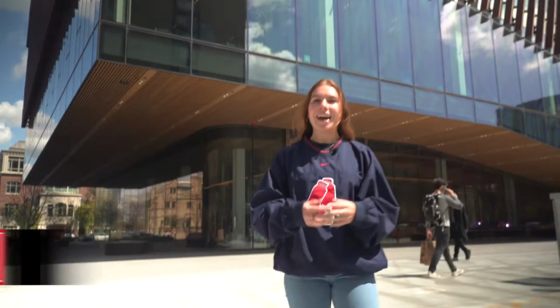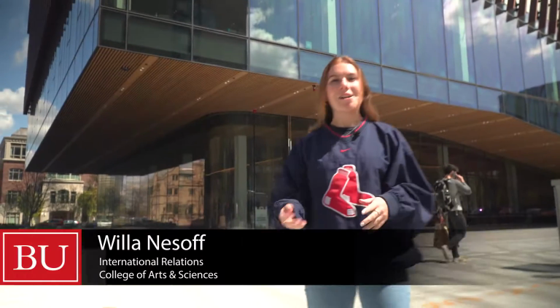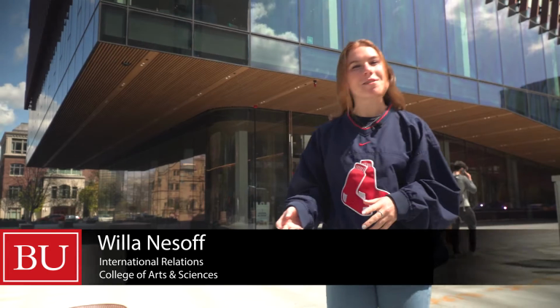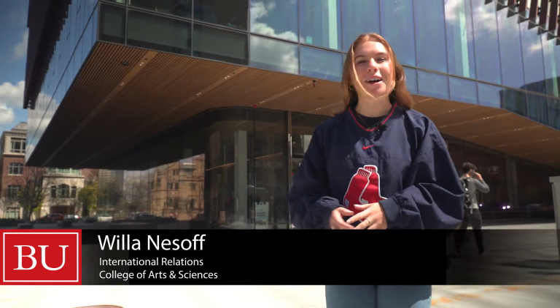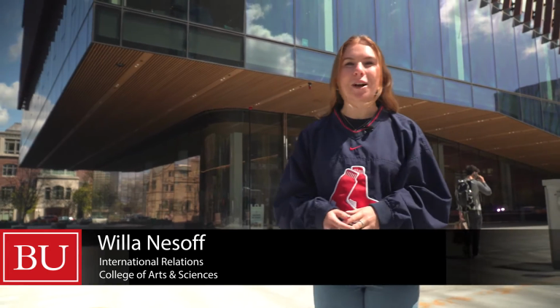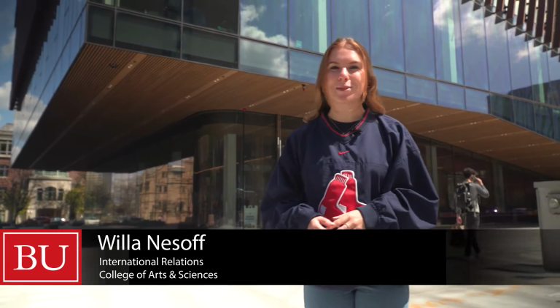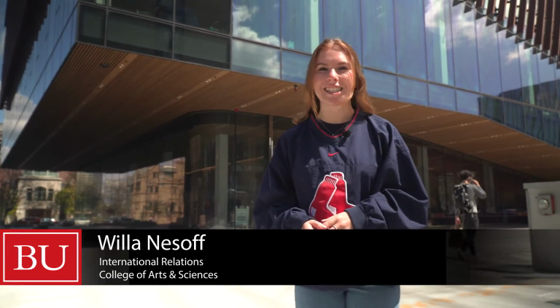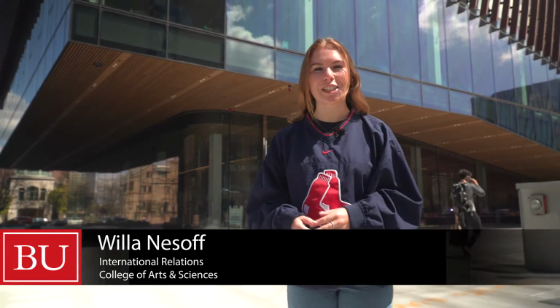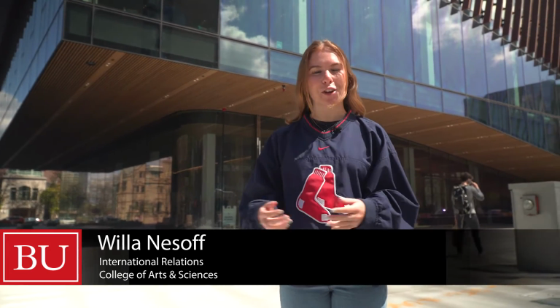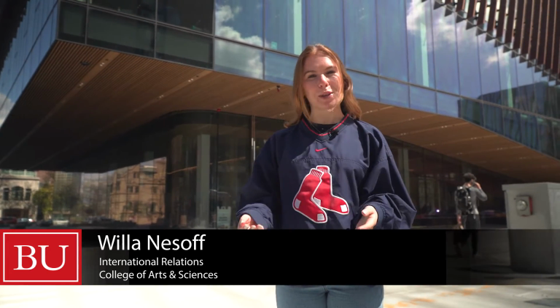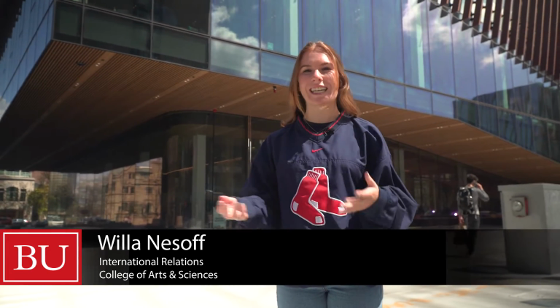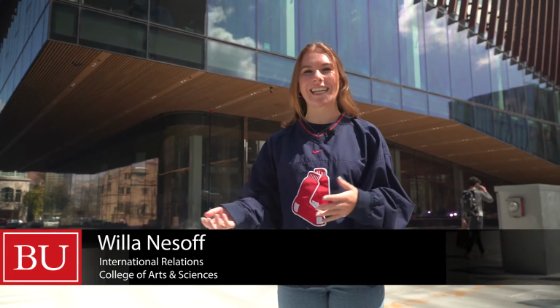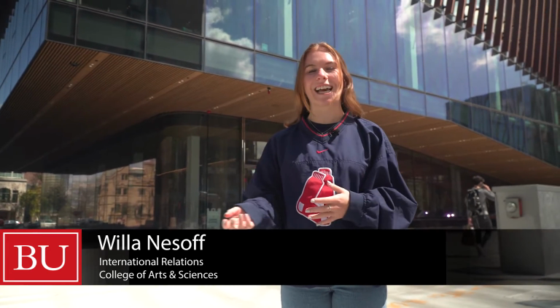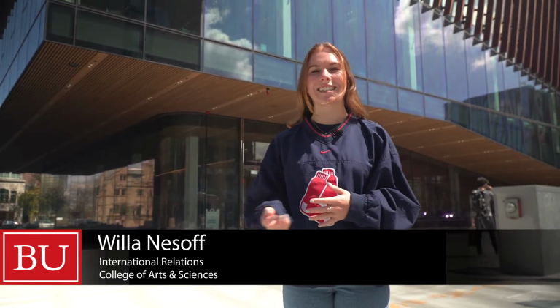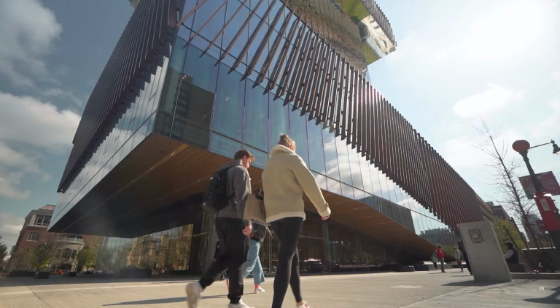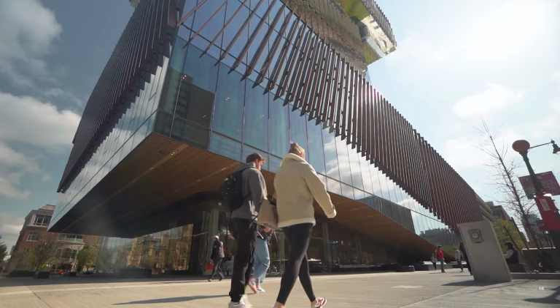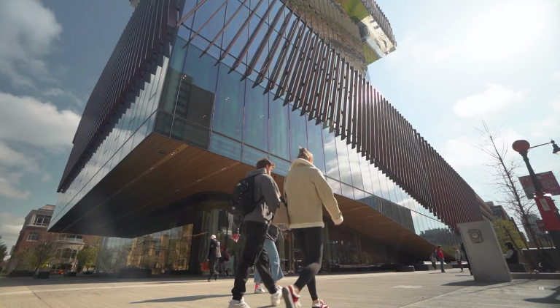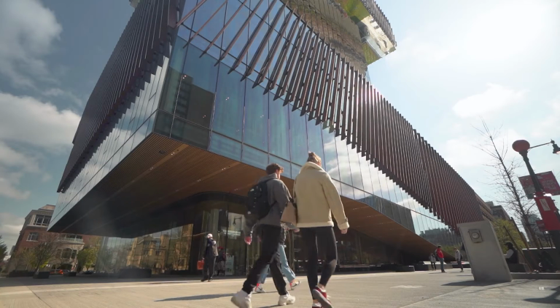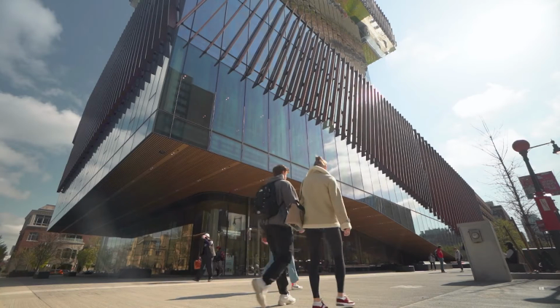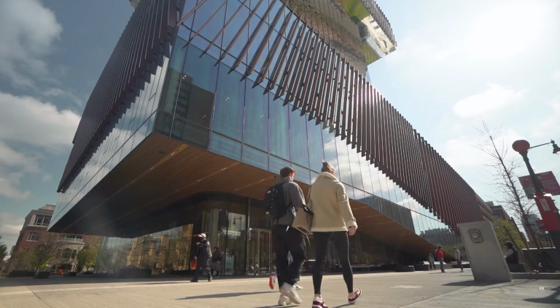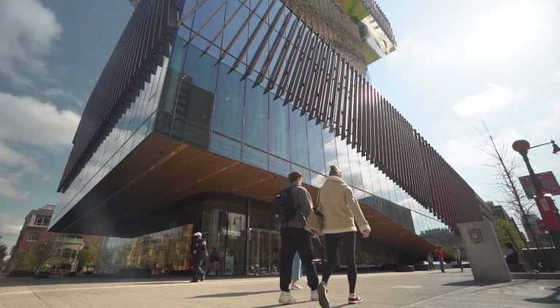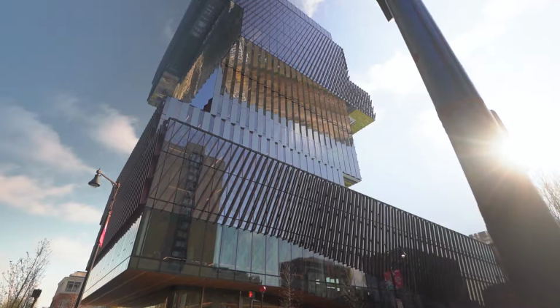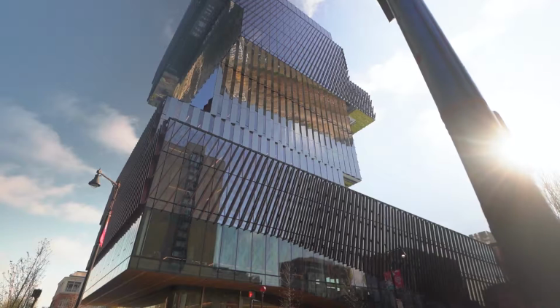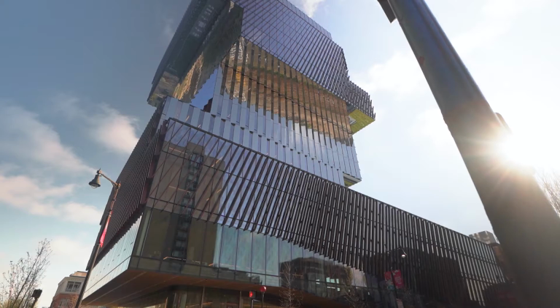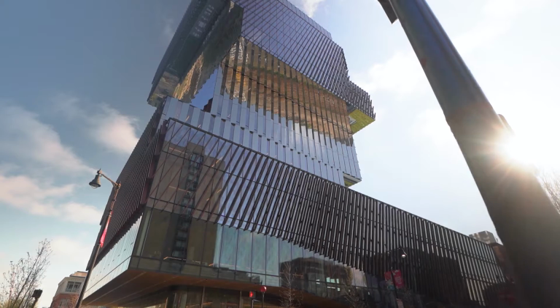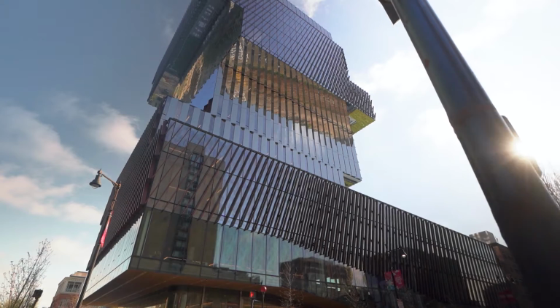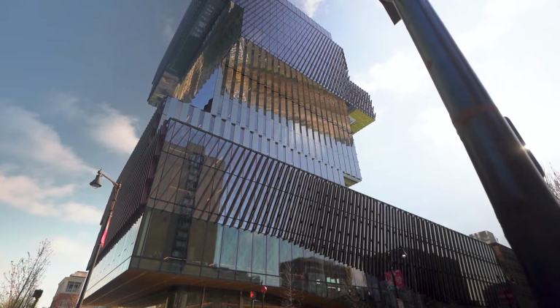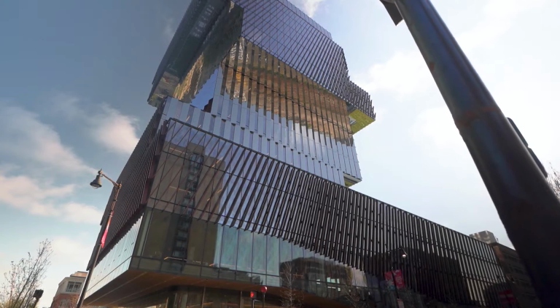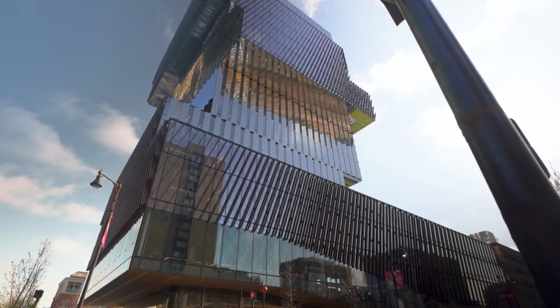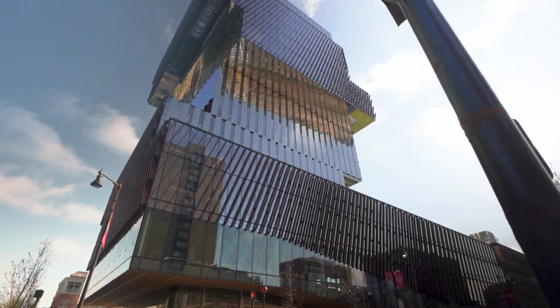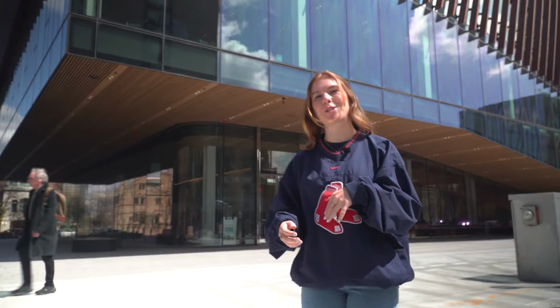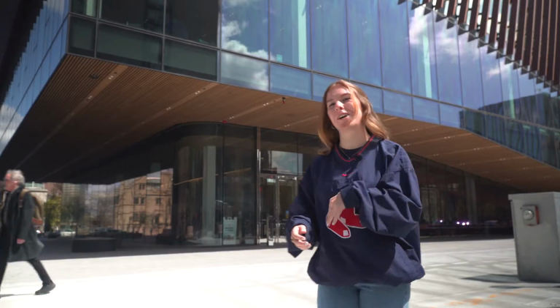Hello everyone! Welcome to the Center for Computing and Data Sciences. This is our newest and tallest building on campus. Come on in for a tour.